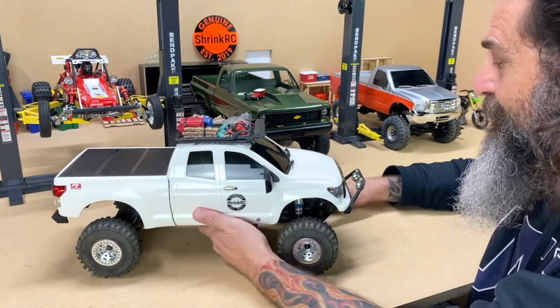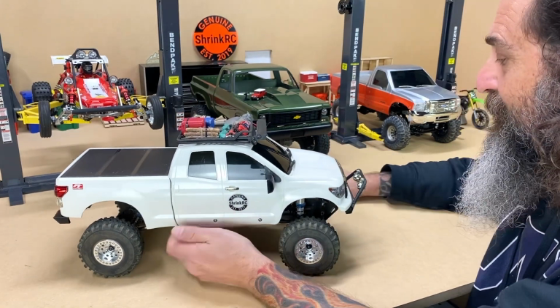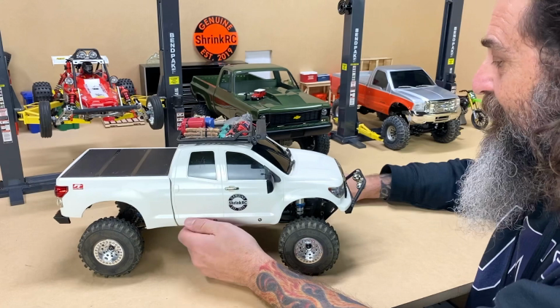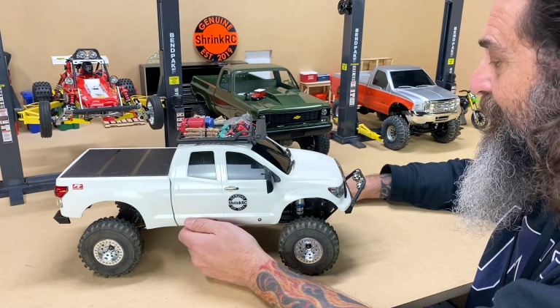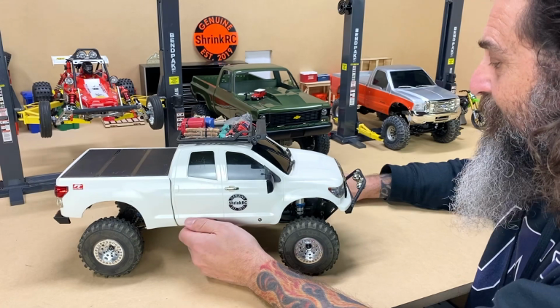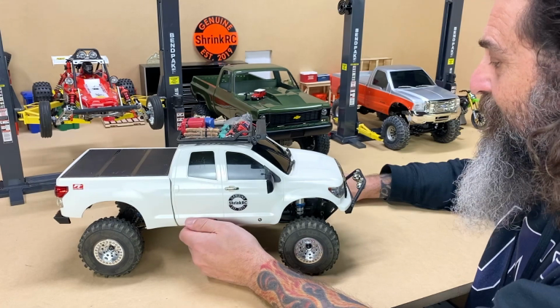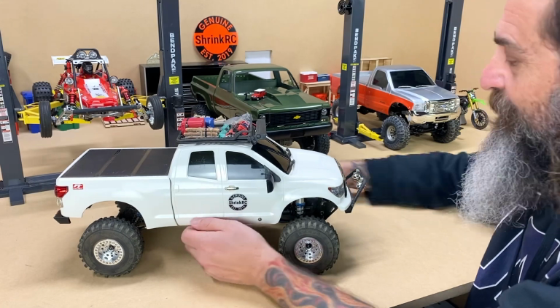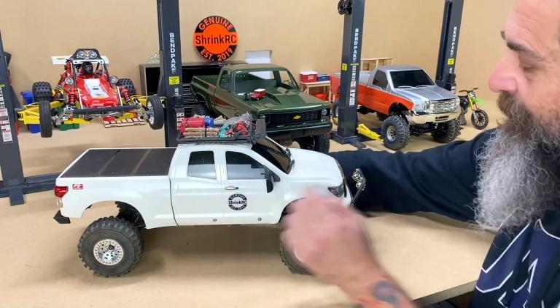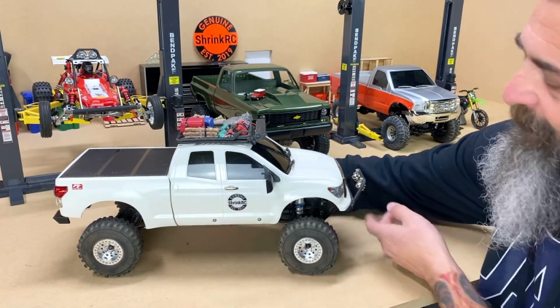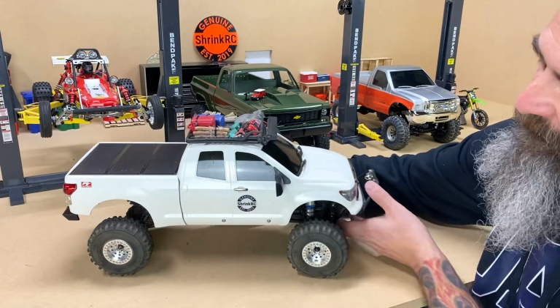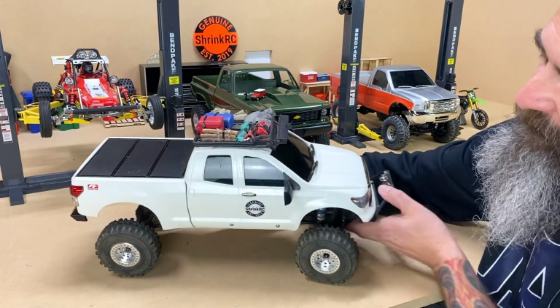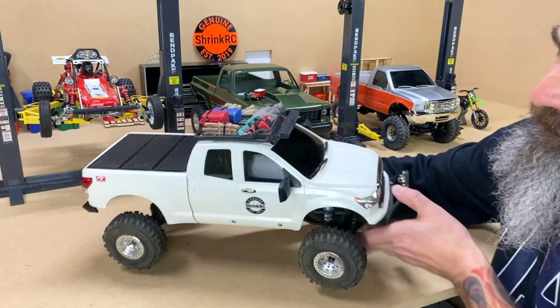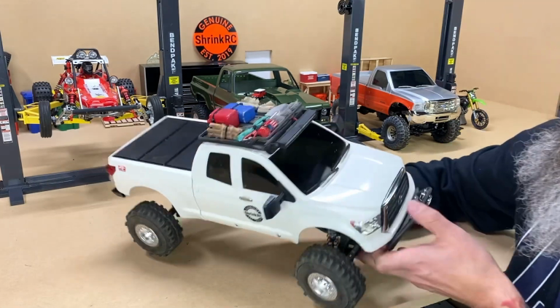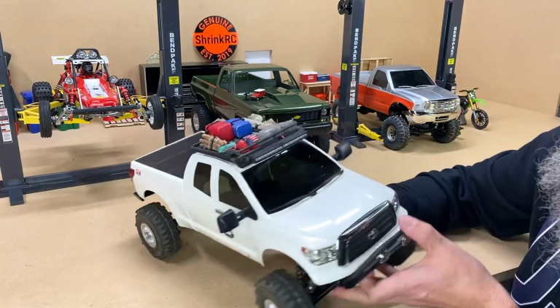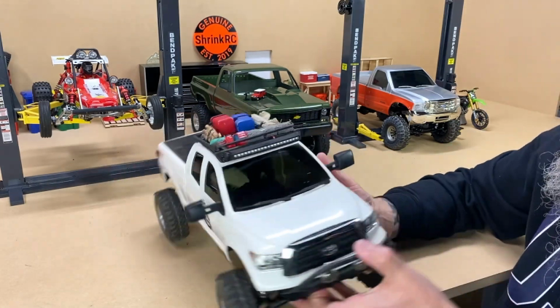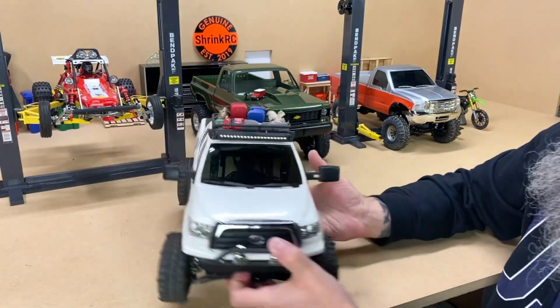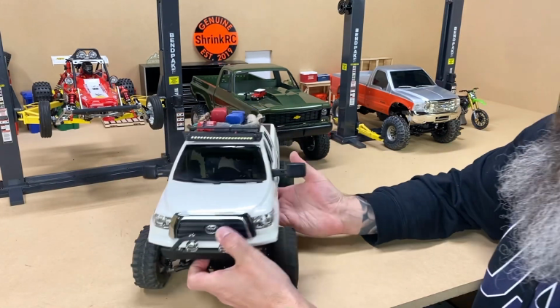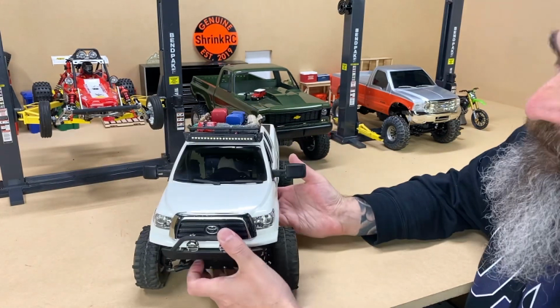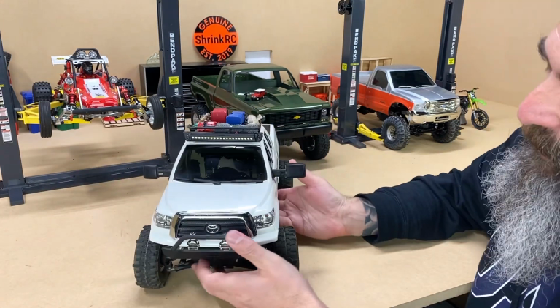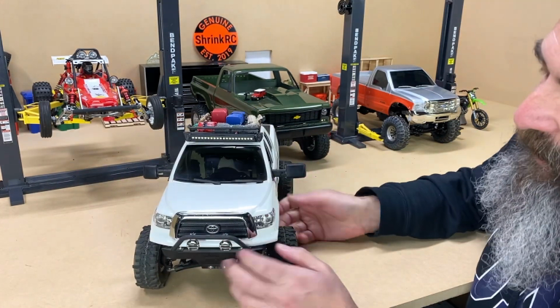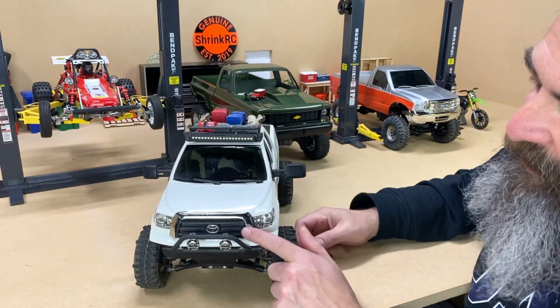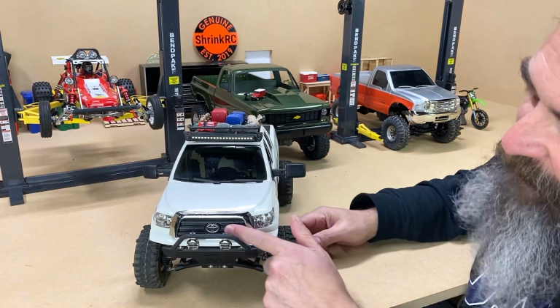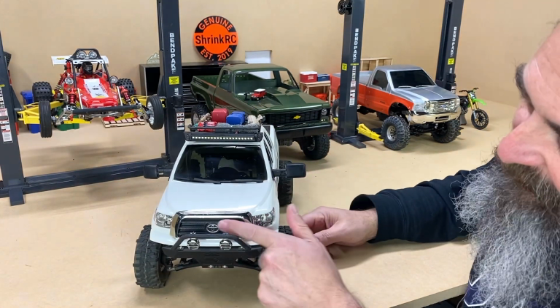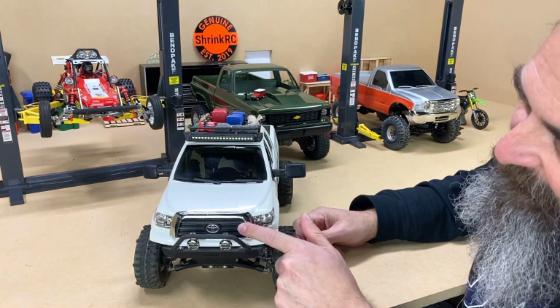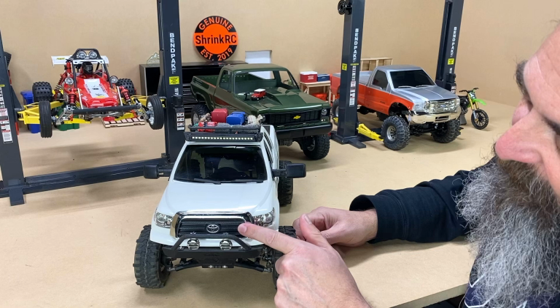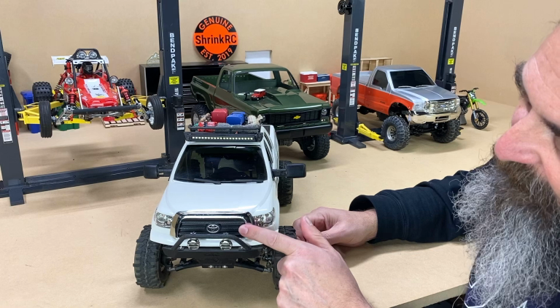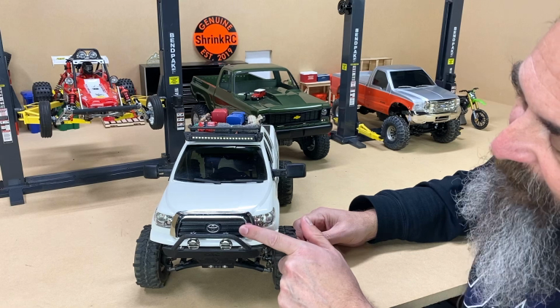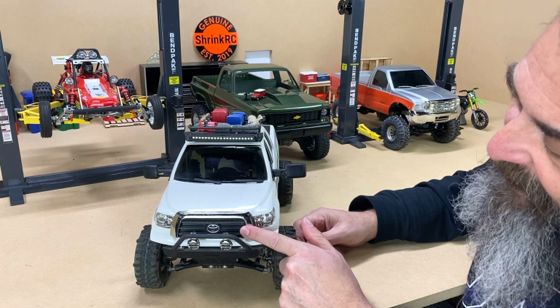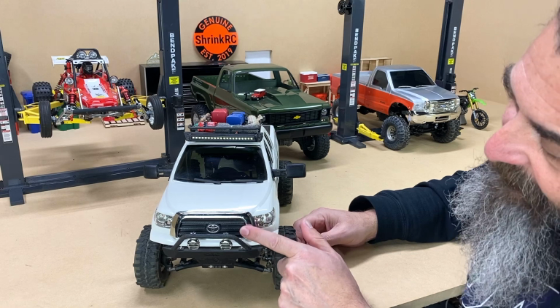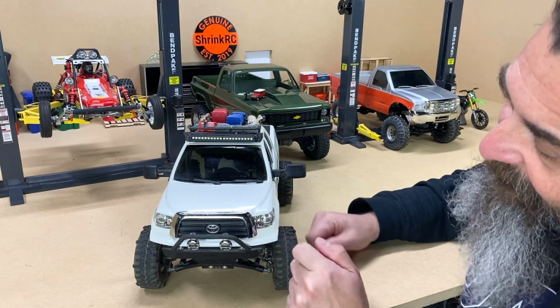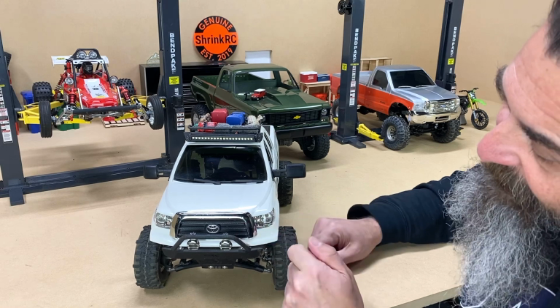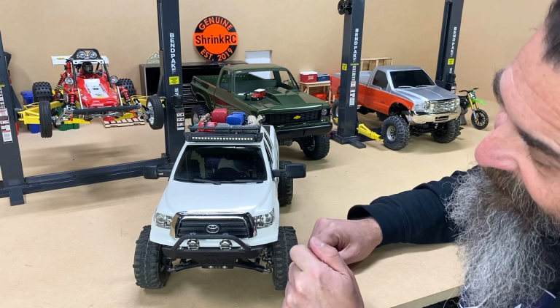Kudos to Tamiya. They're more of a model company that went into RC, and so the quality of their surfaces and everything is just really really nice. Here I painted the grill black inside.